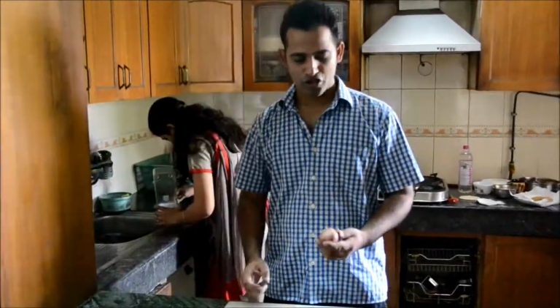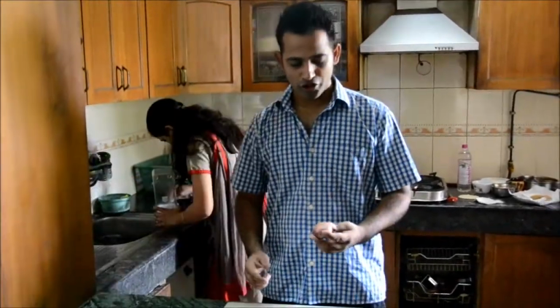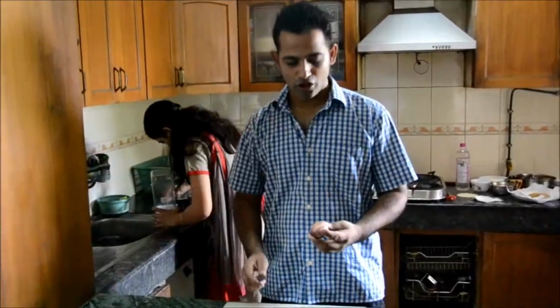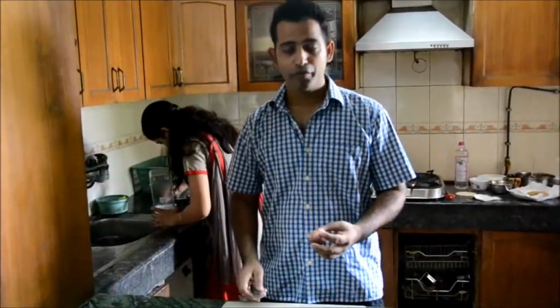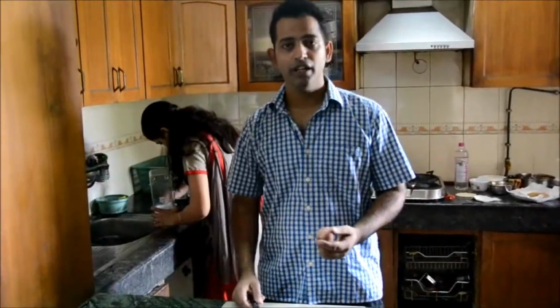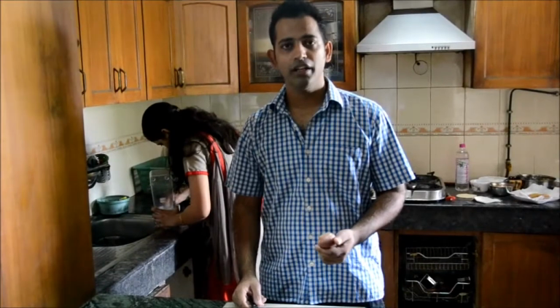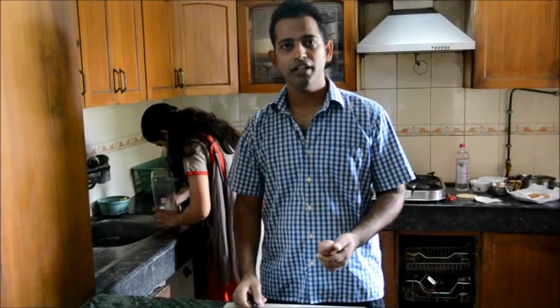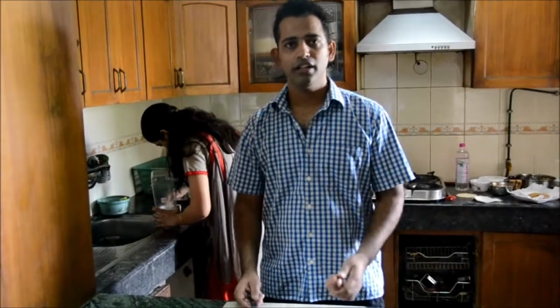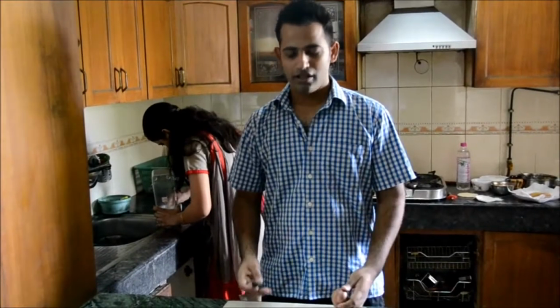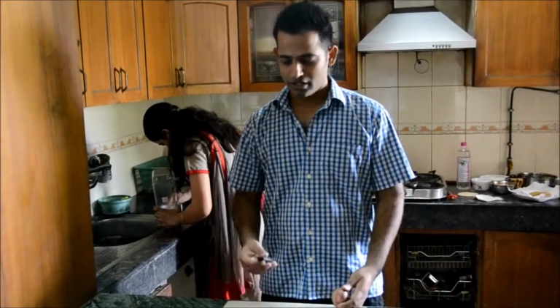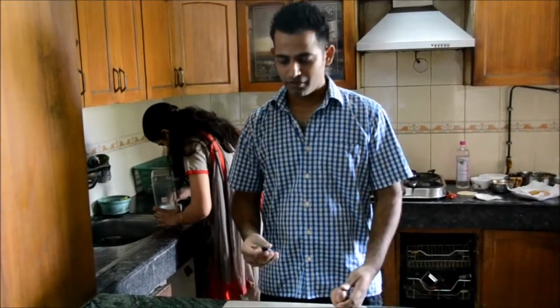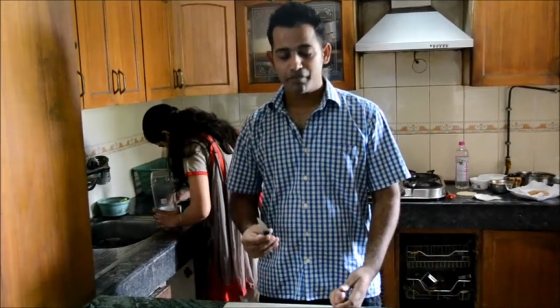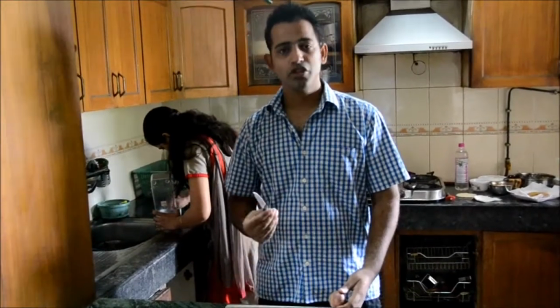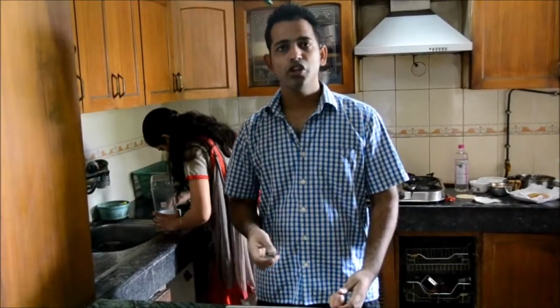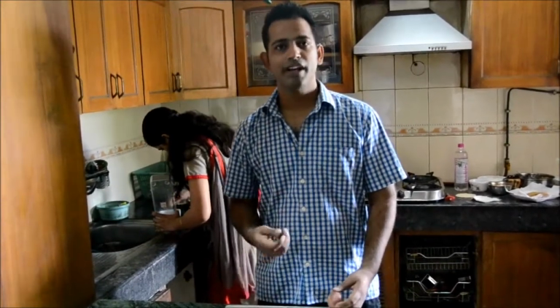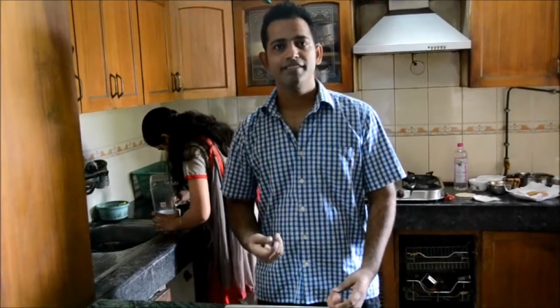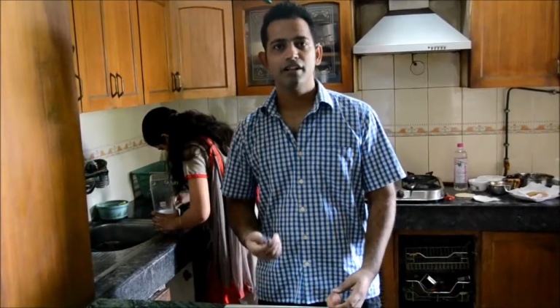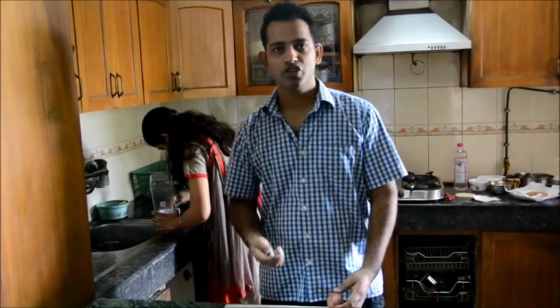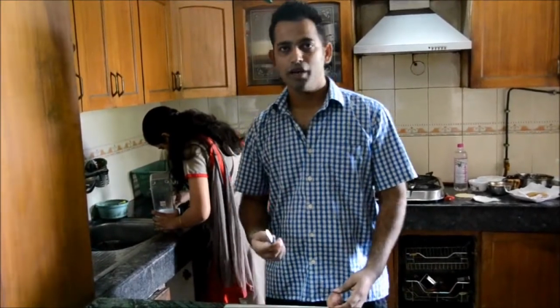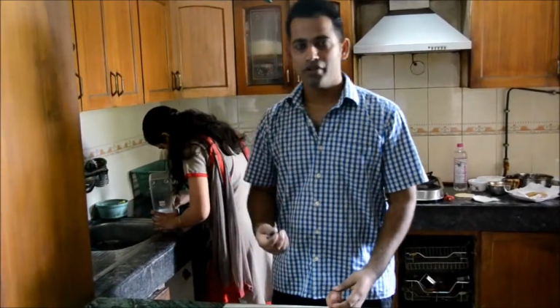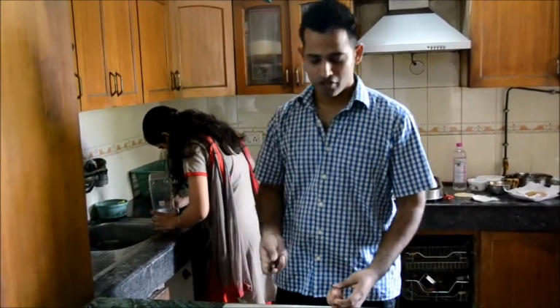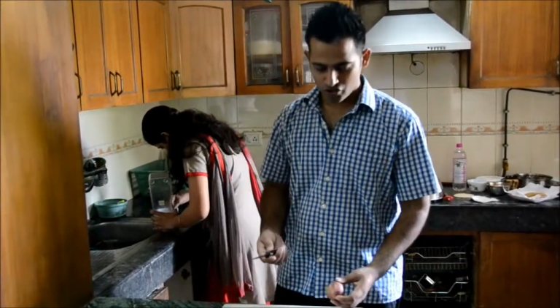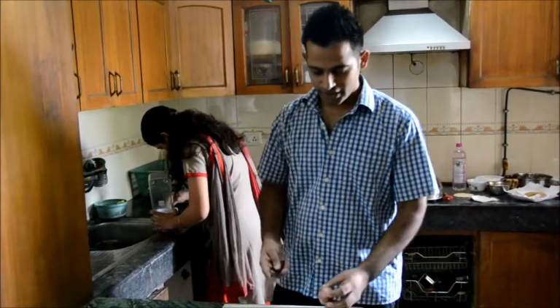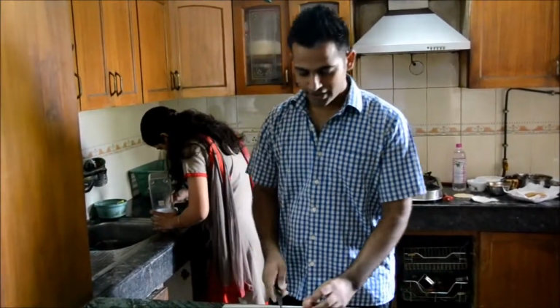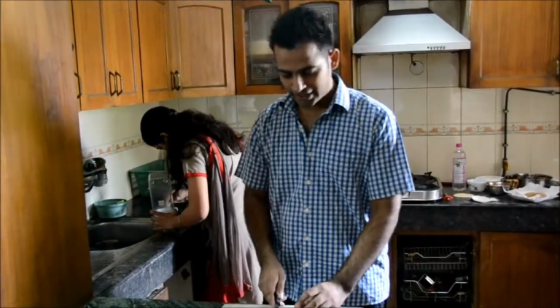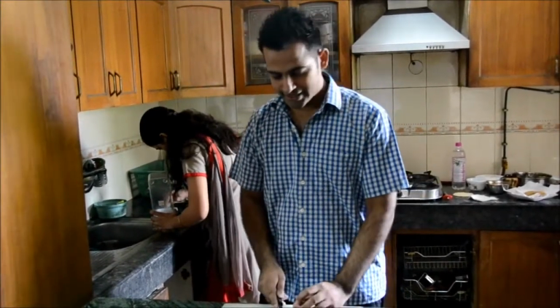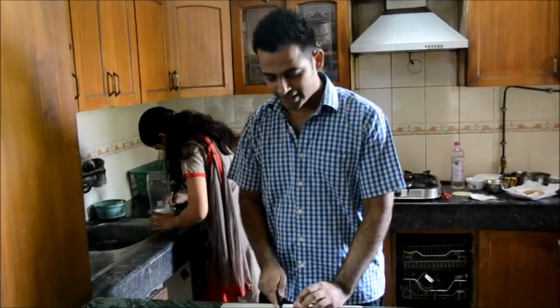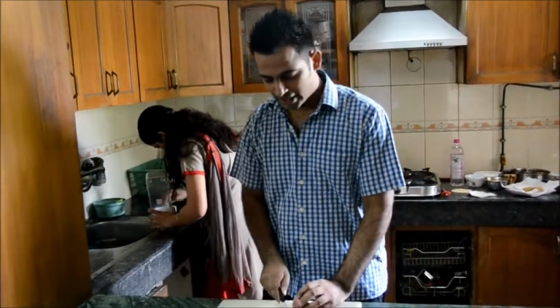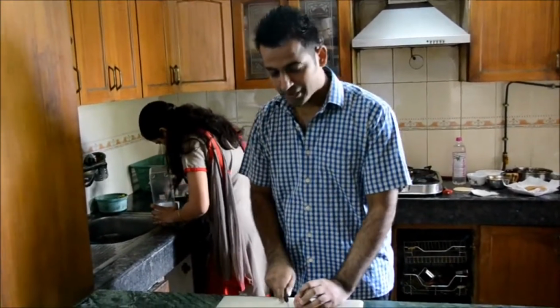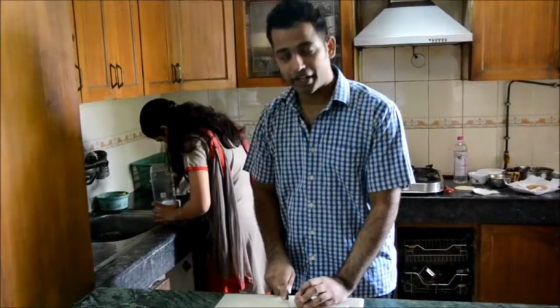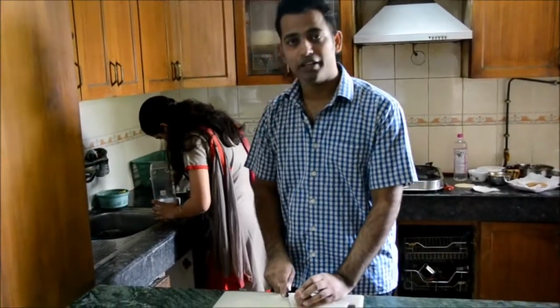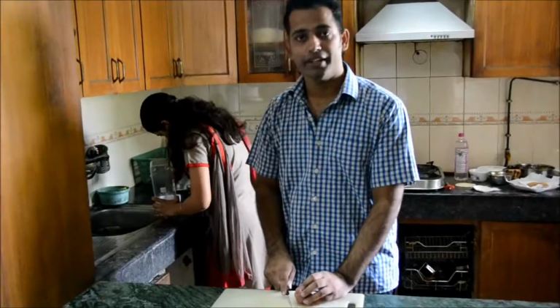I will show you how to peel the onion, but make sure your knives are sharp so that you can easily cut the onion.